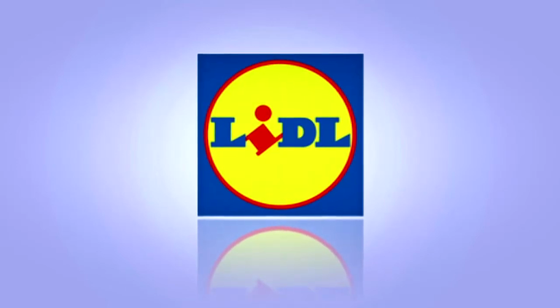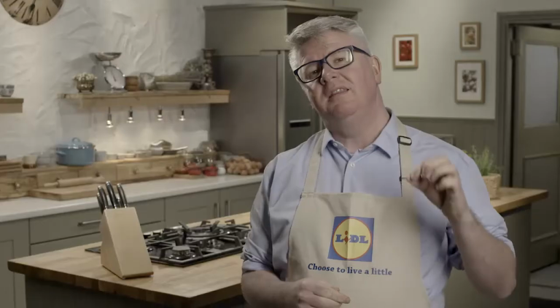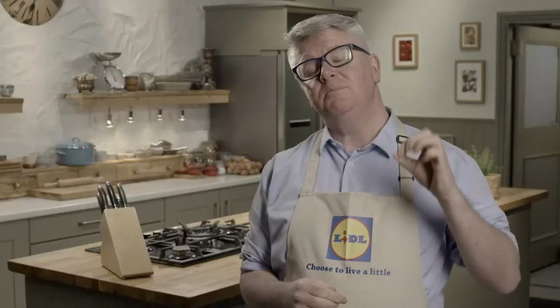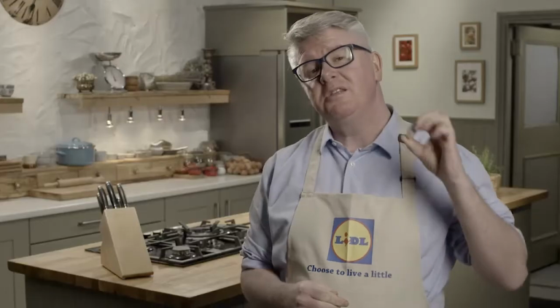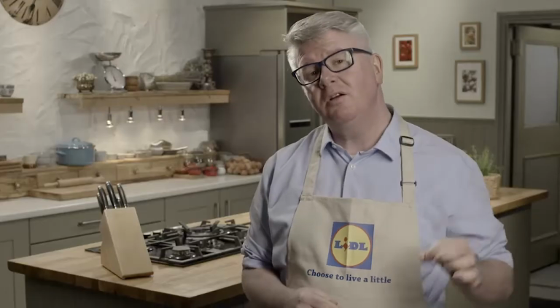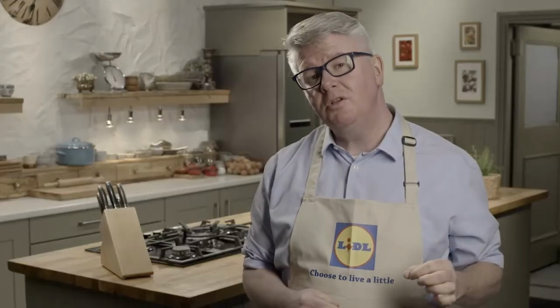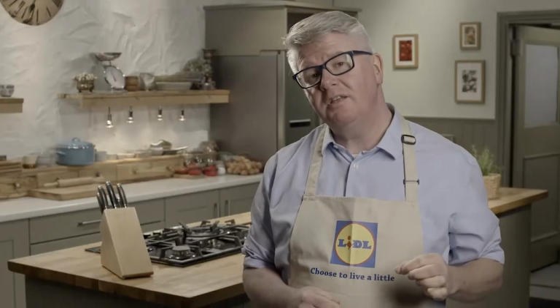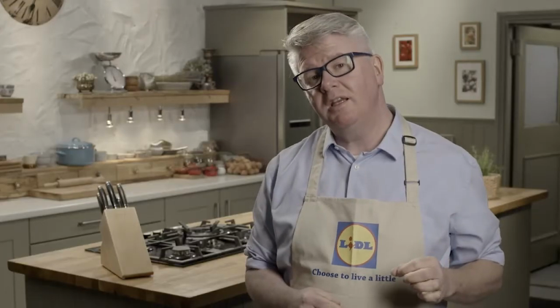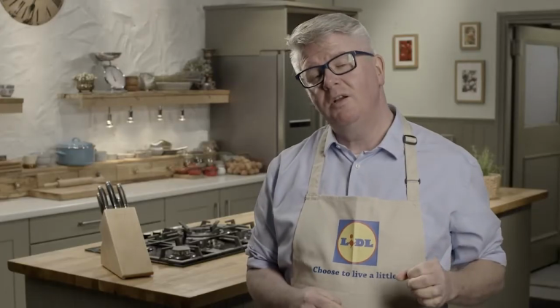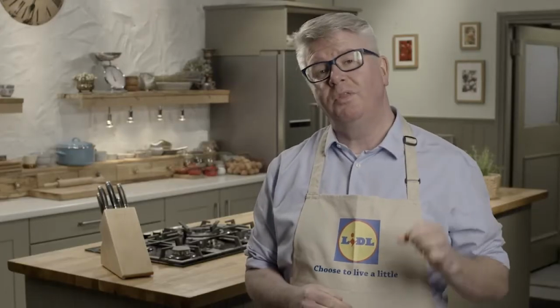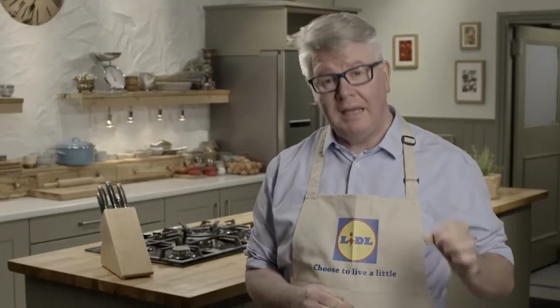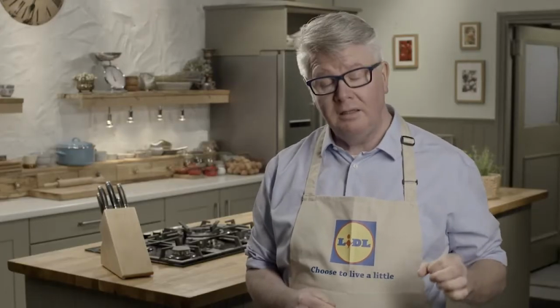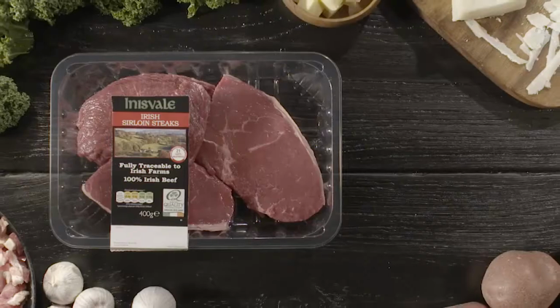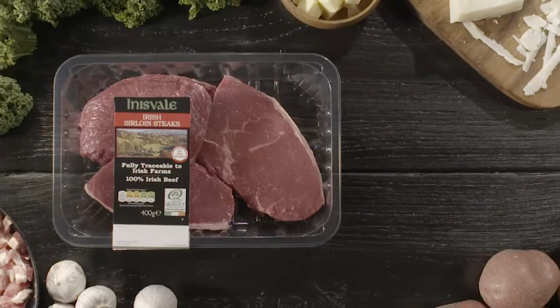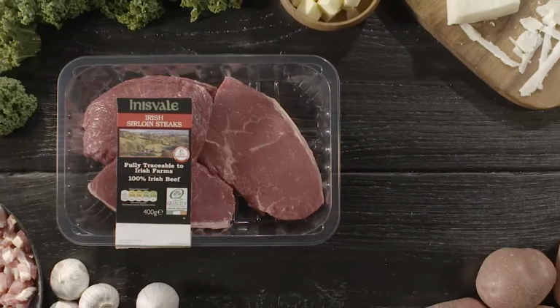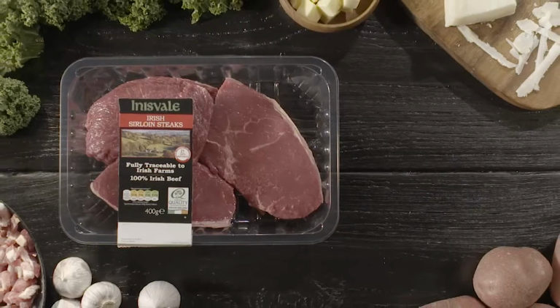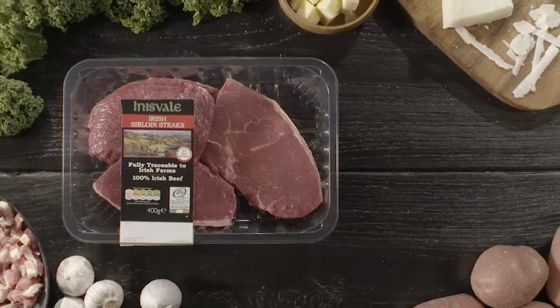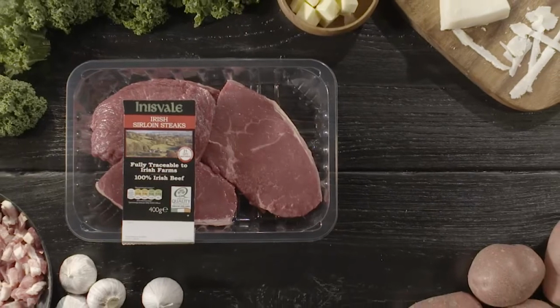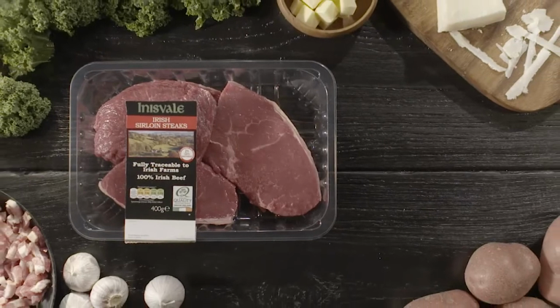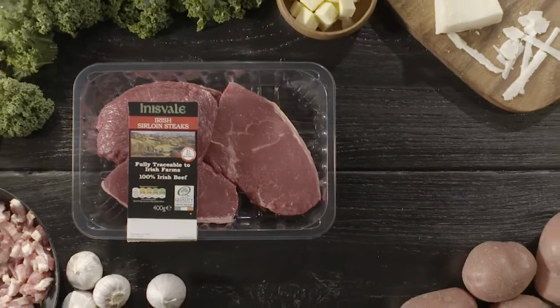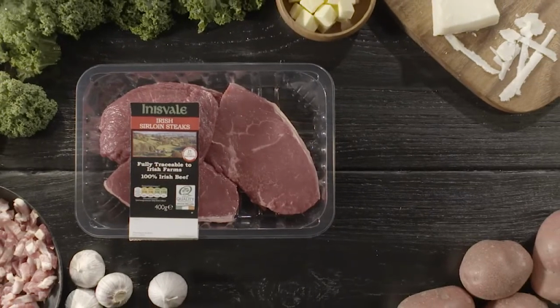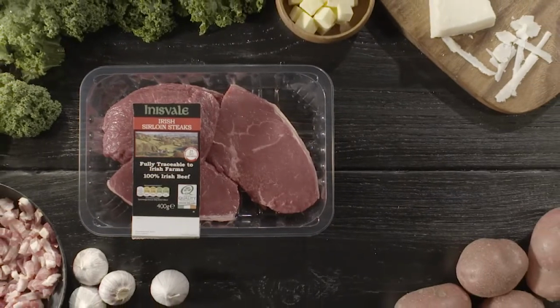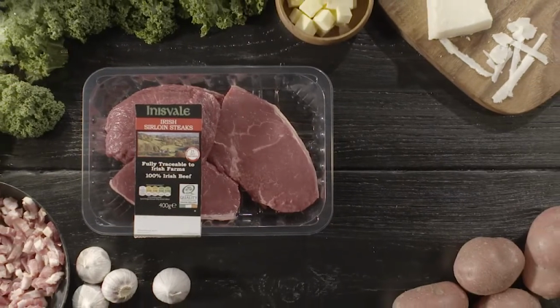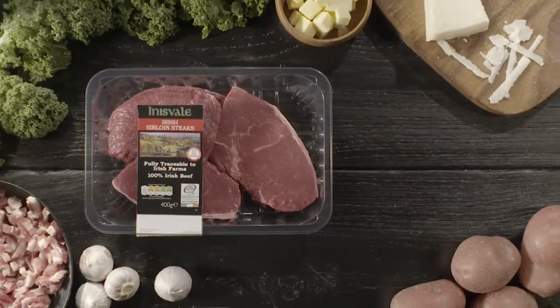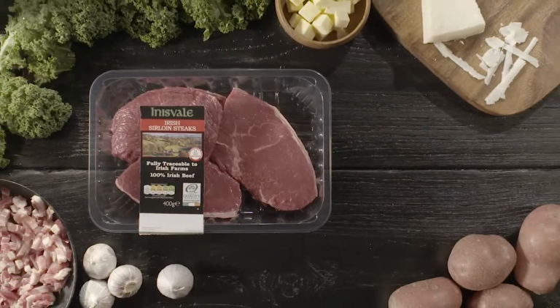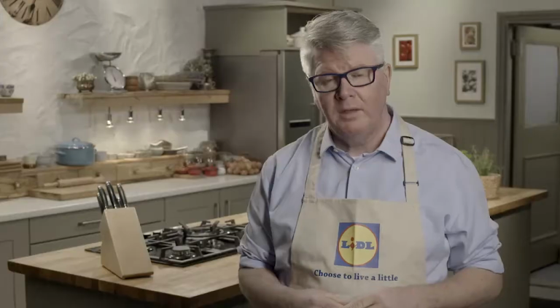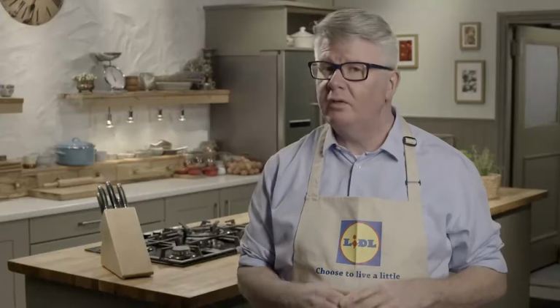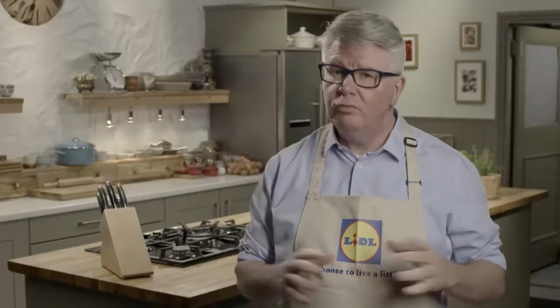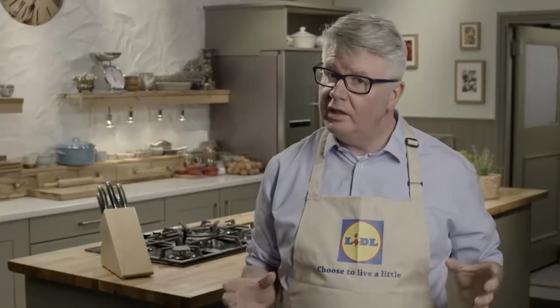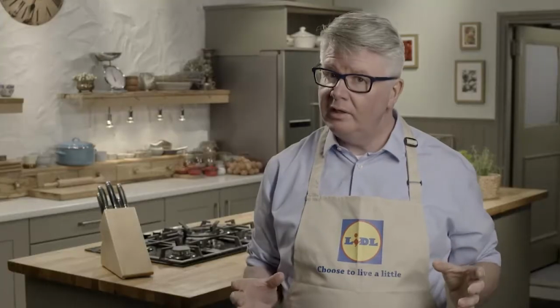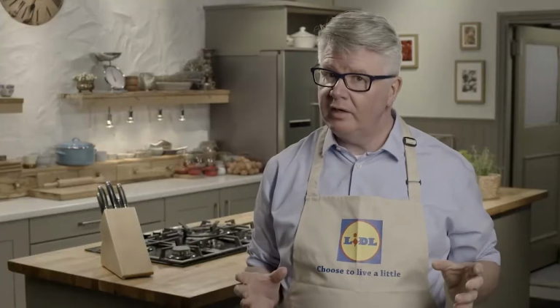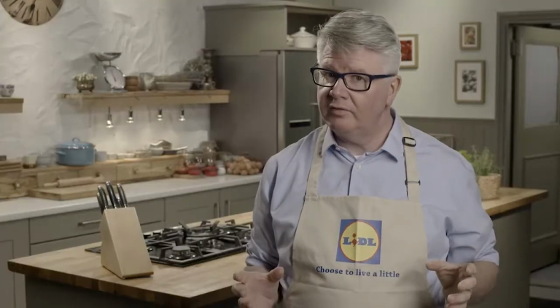This is my sirloin steak with kale, smoky bacon, garlic and parmesan. It's really, really tasty.